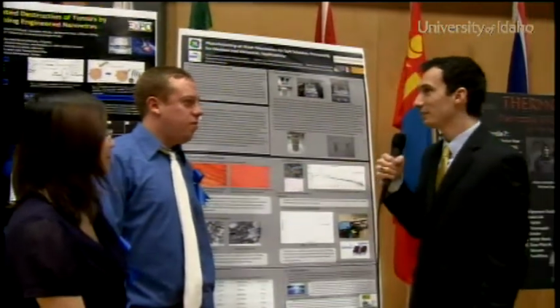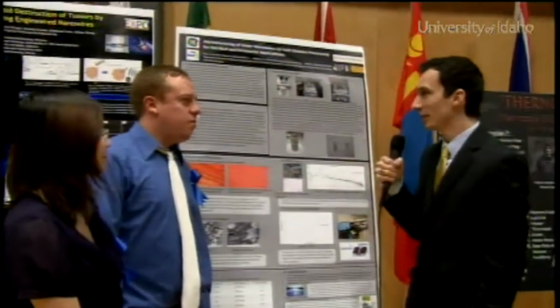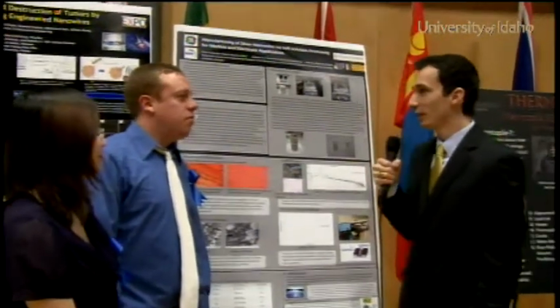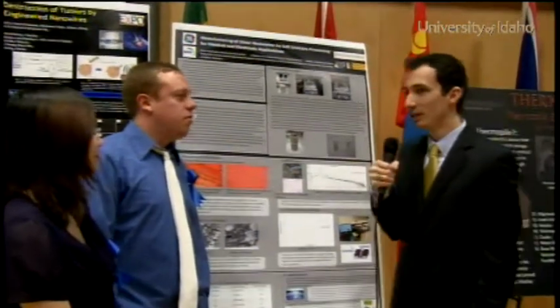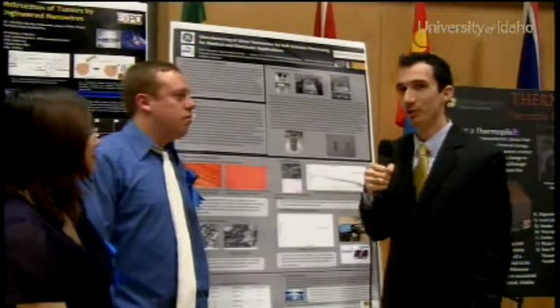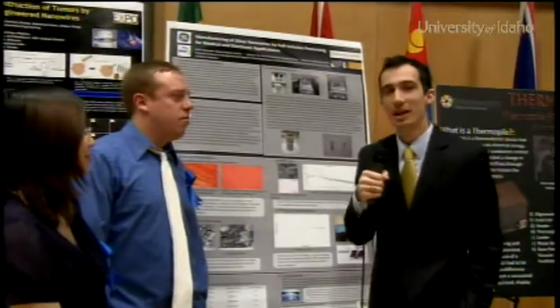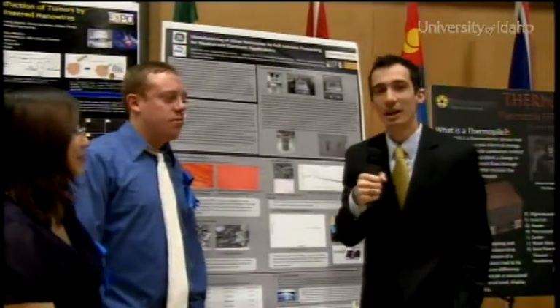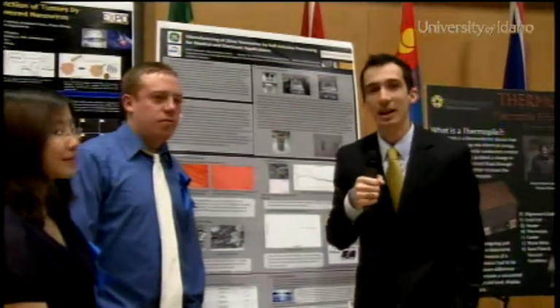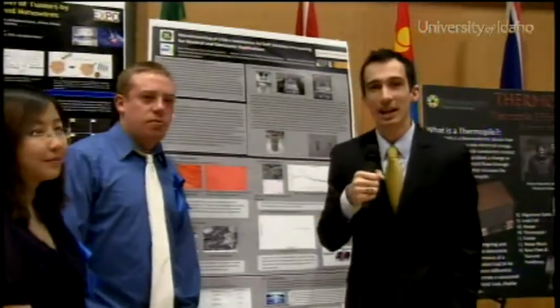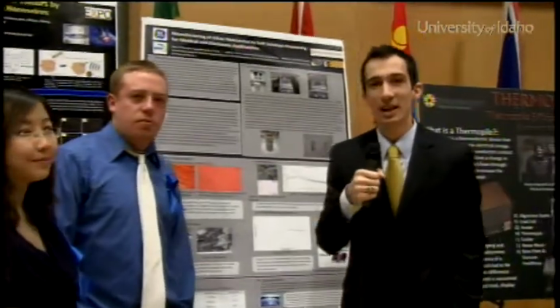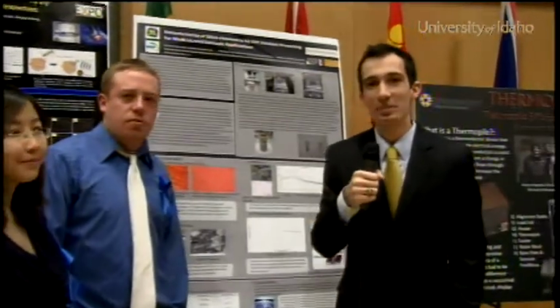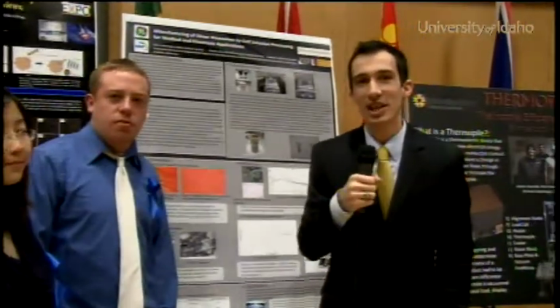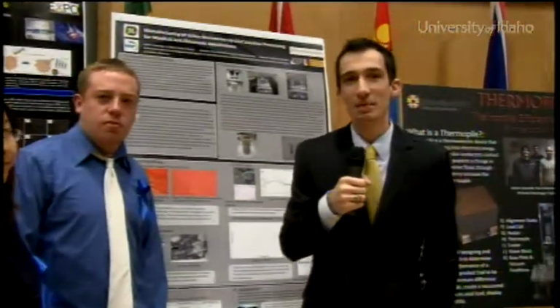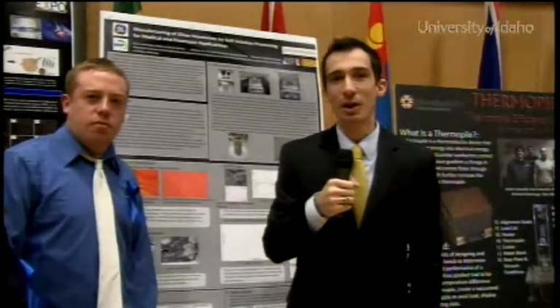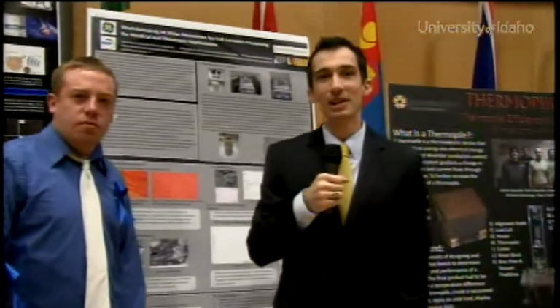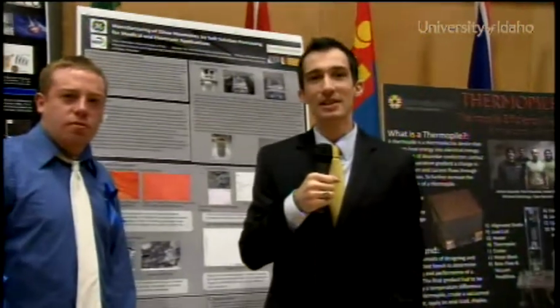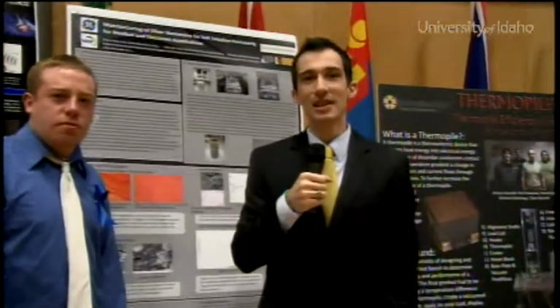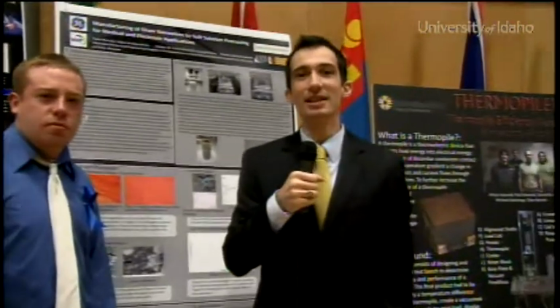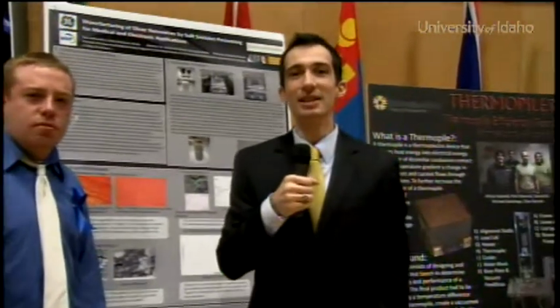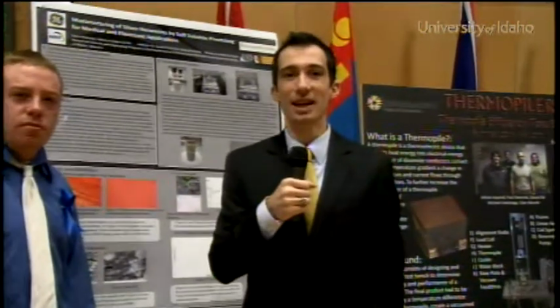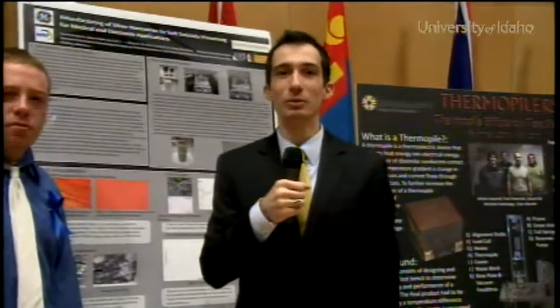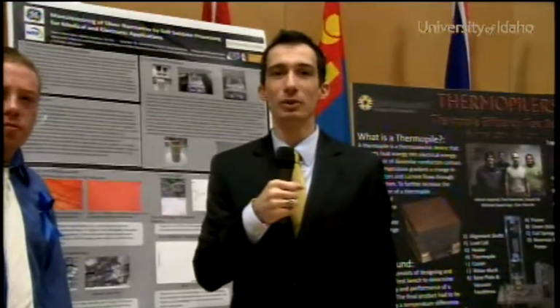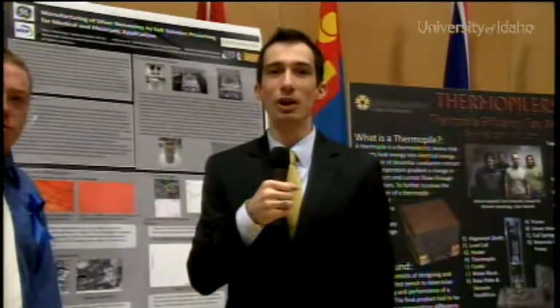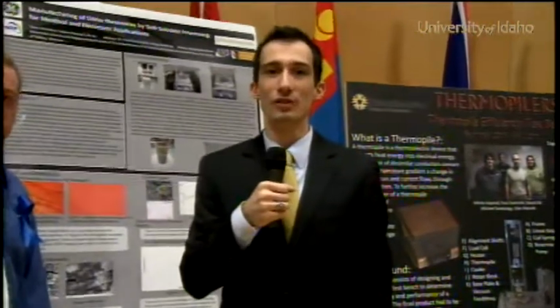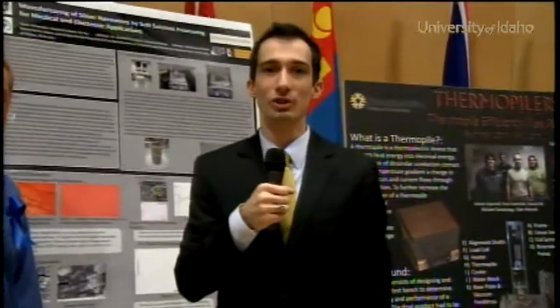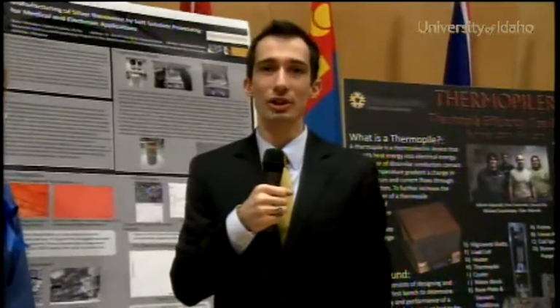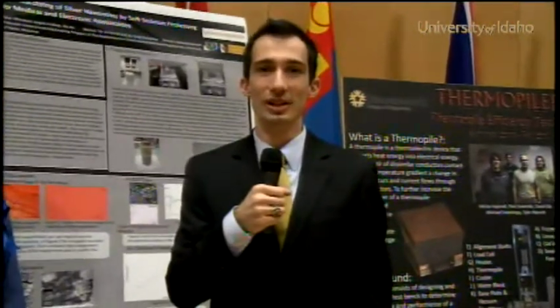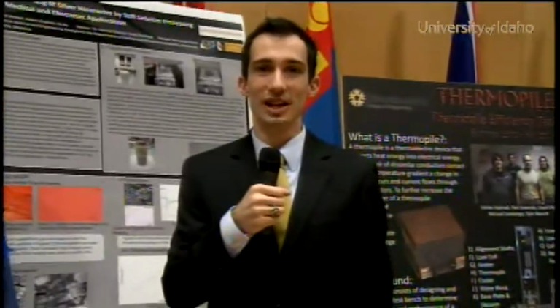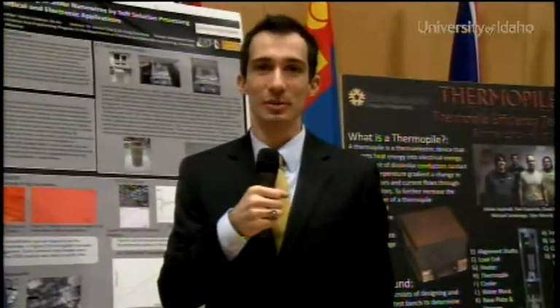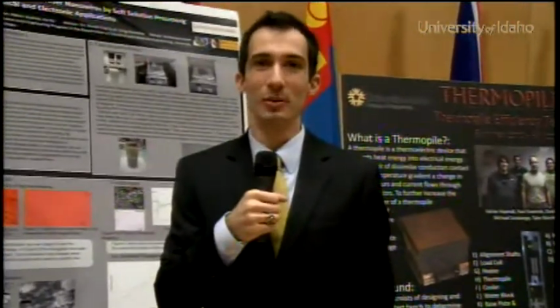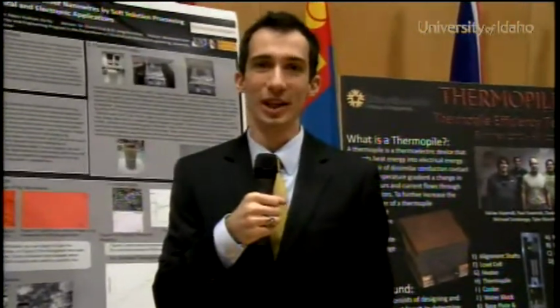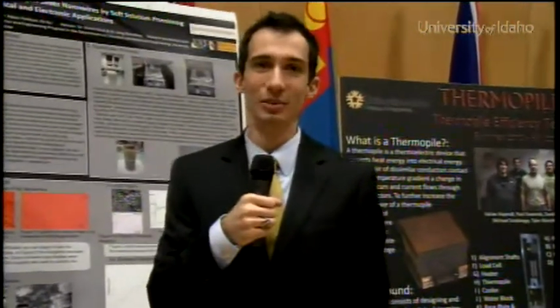Adam, thank you very much. Again, my name is Damian Ball, and this is the 18th Annual College of Engineering Design Expo. Thank you.